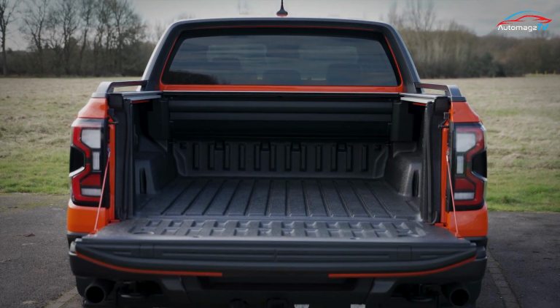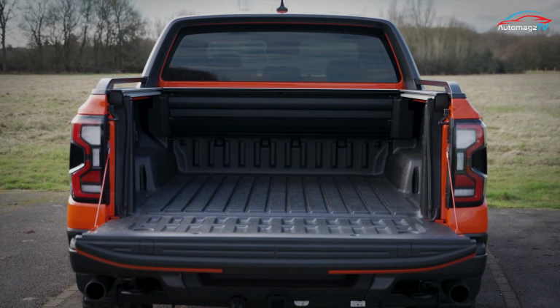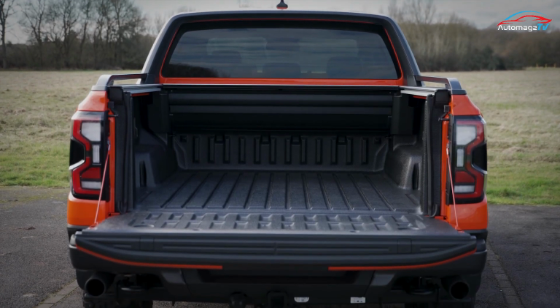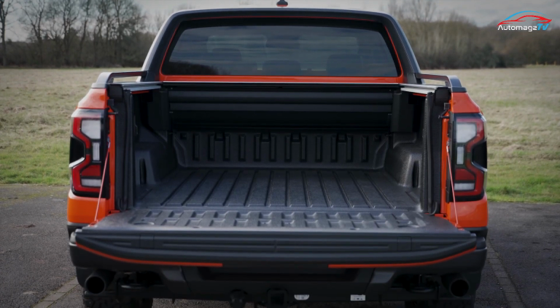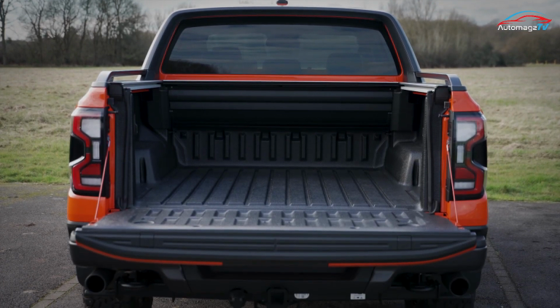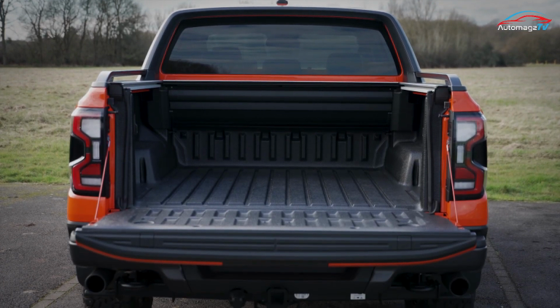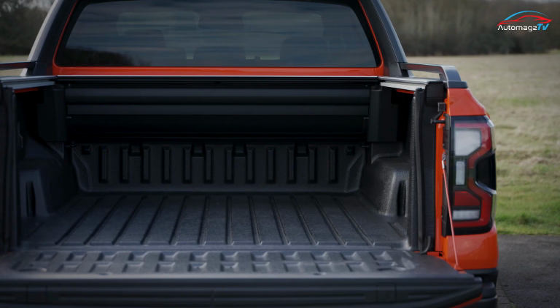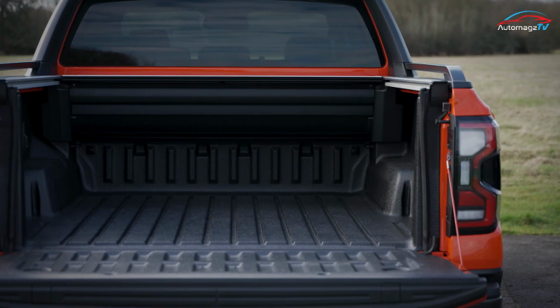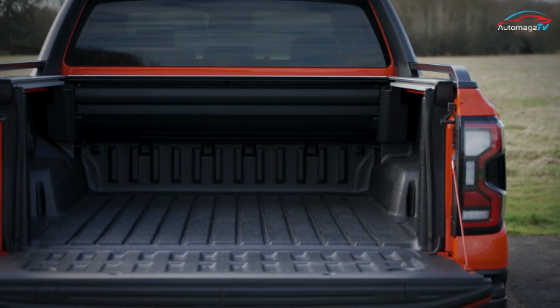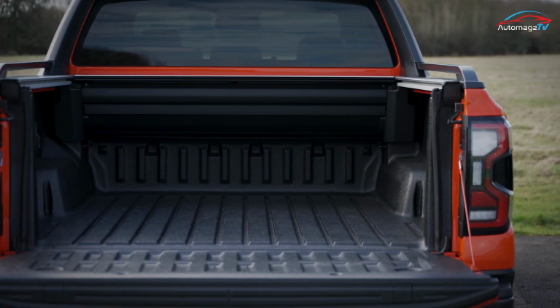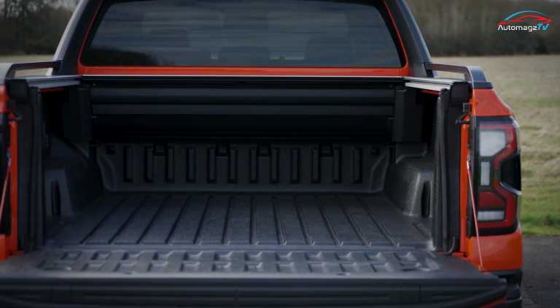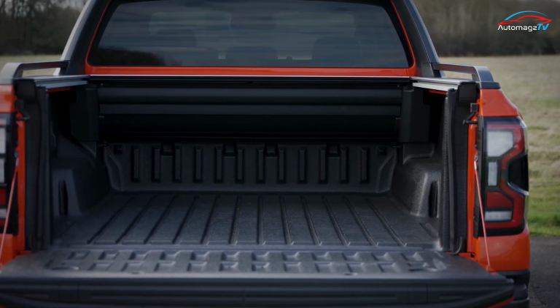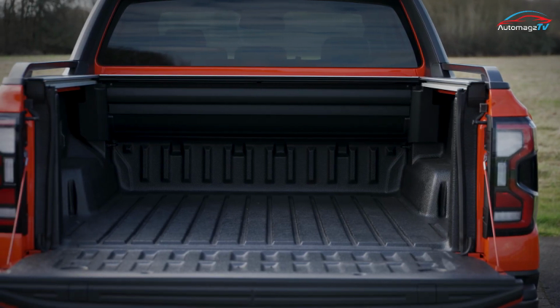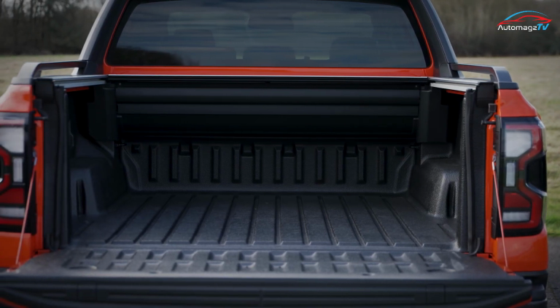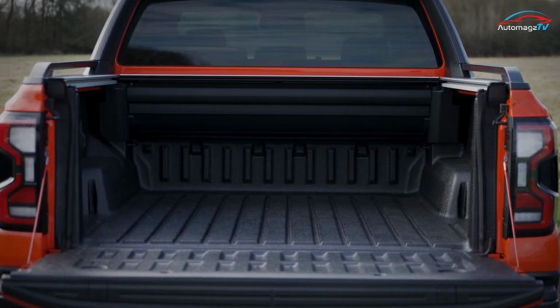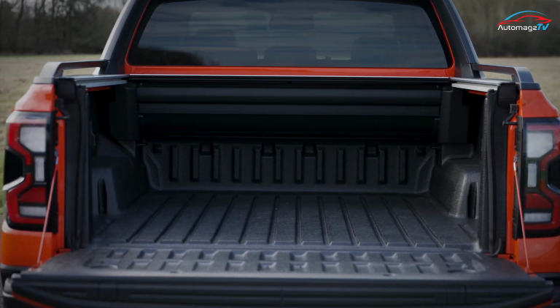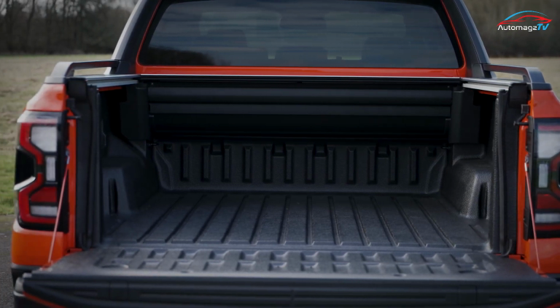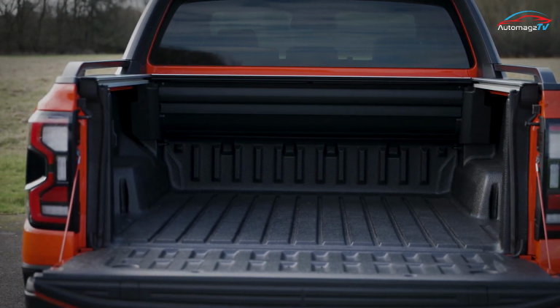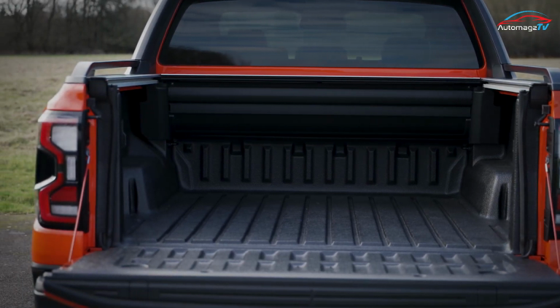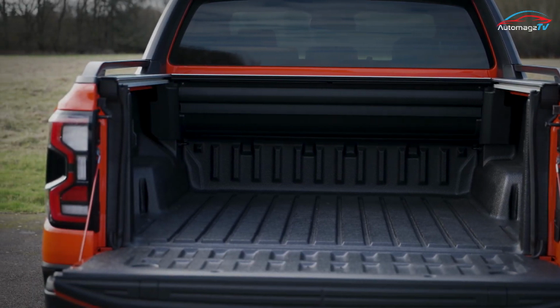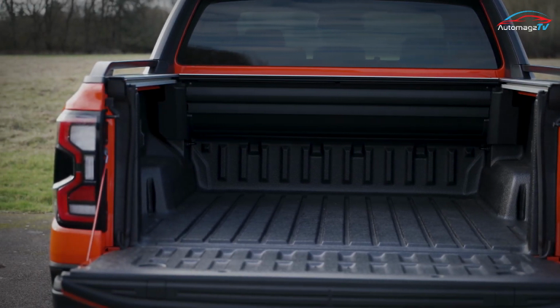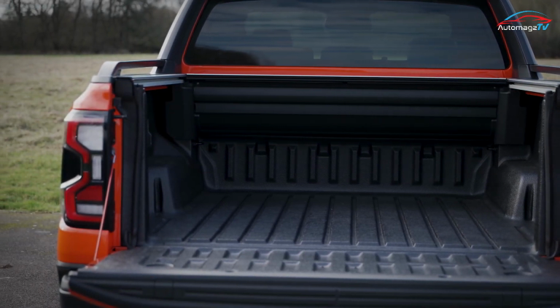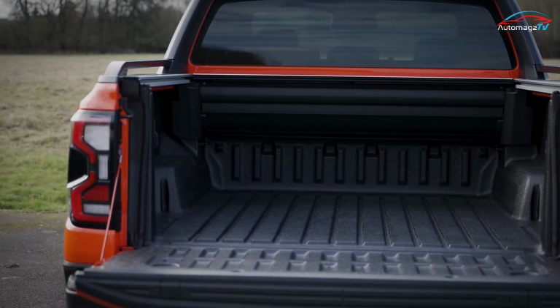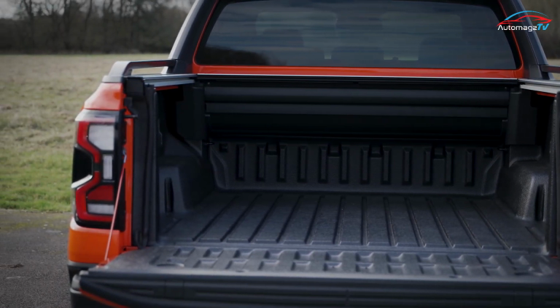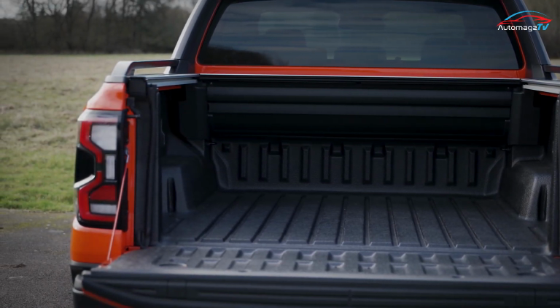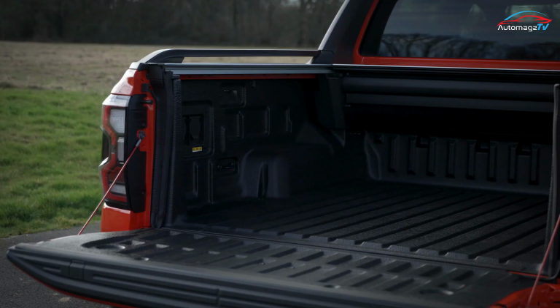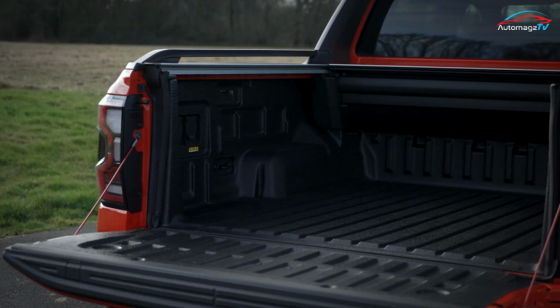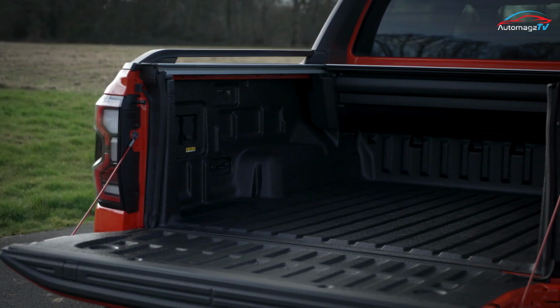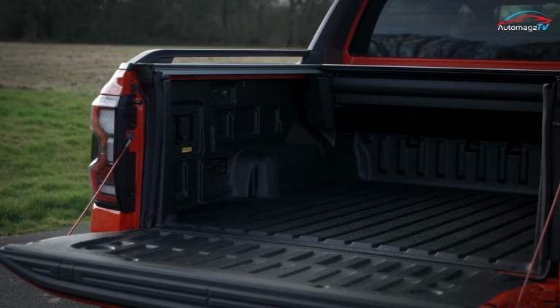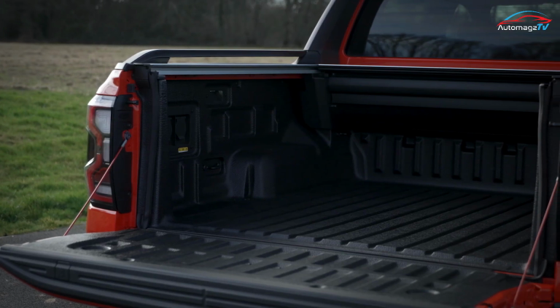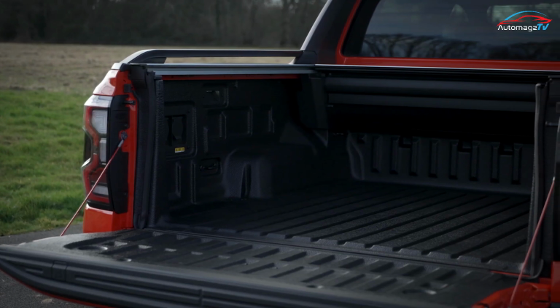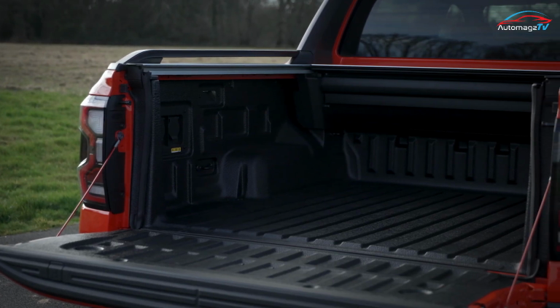As for cargo space, the five-foot cargo box will be wider than ever before, while towing capacity details are expected closer to the U.S. launch.